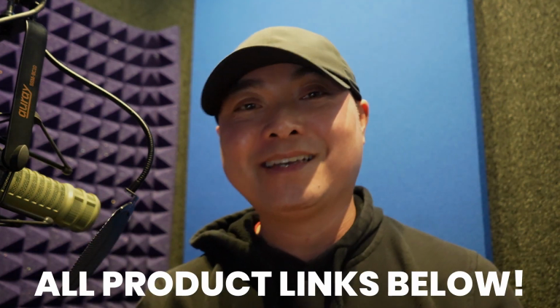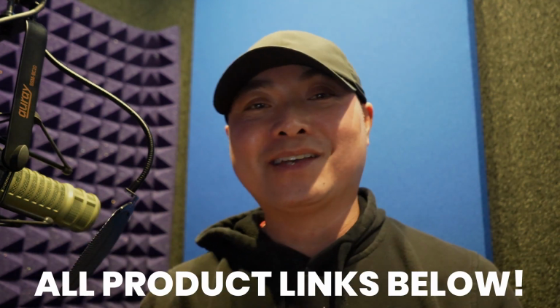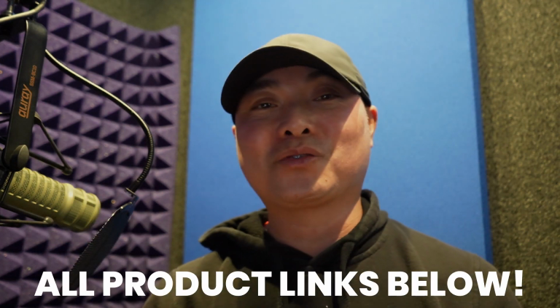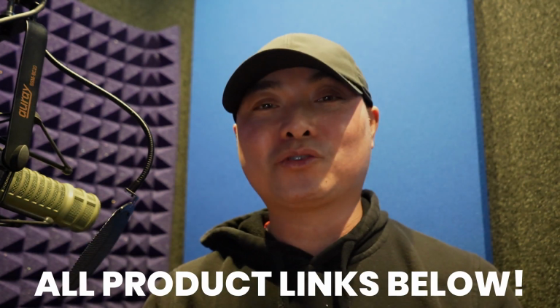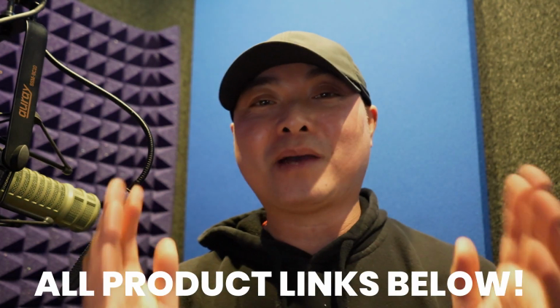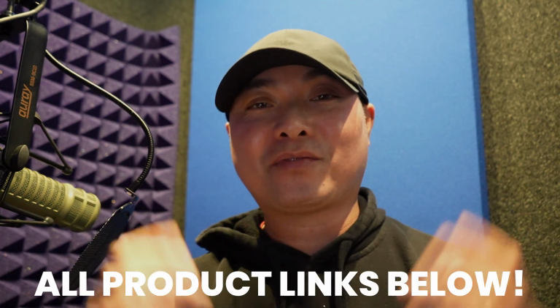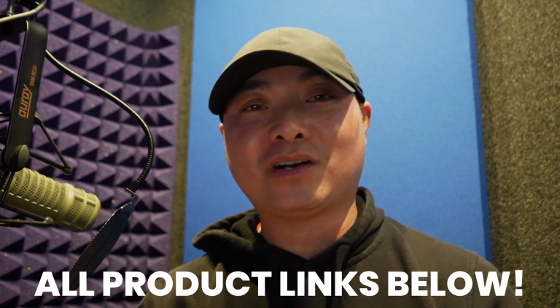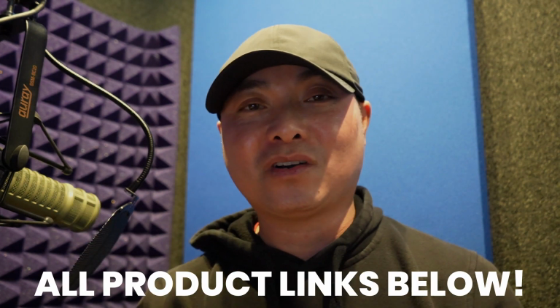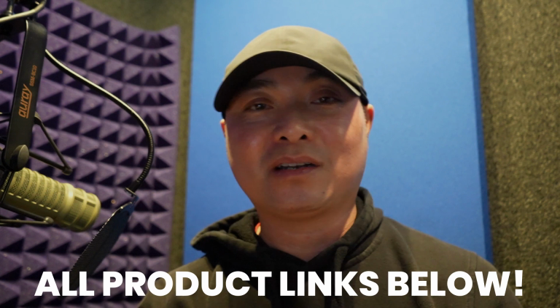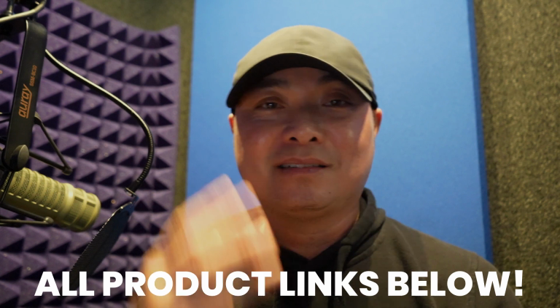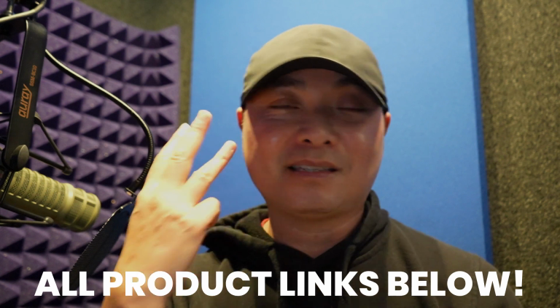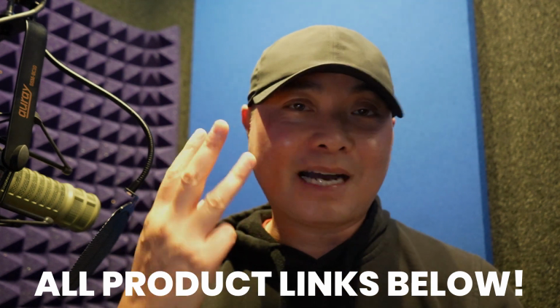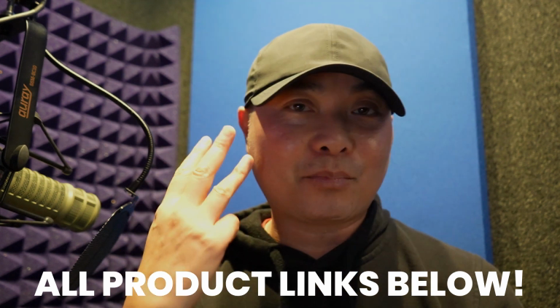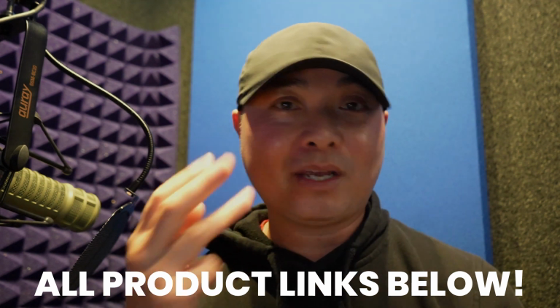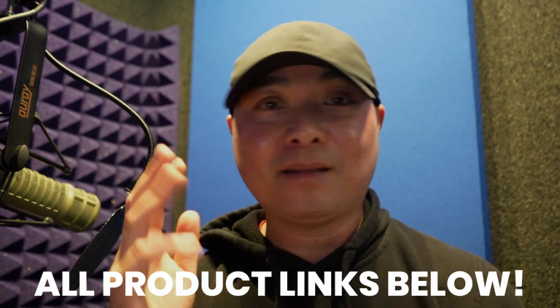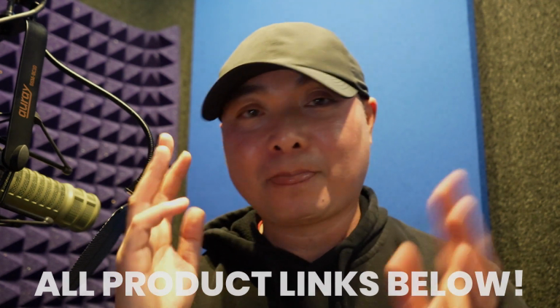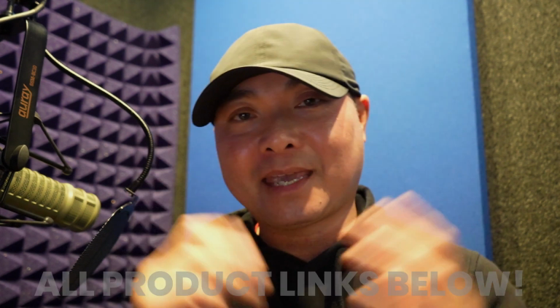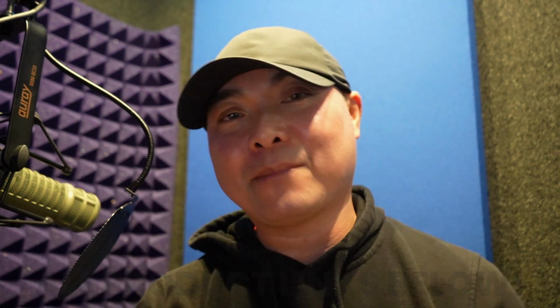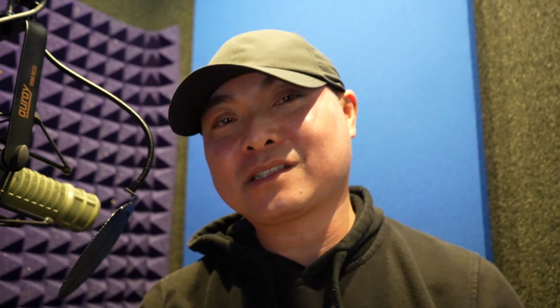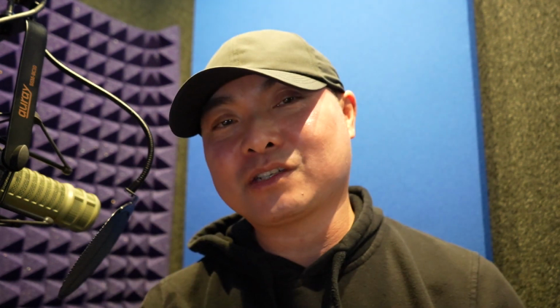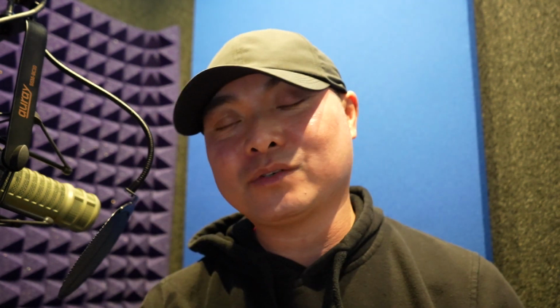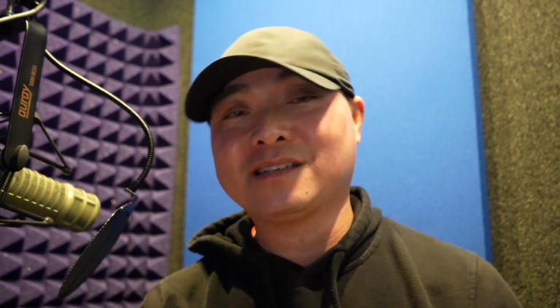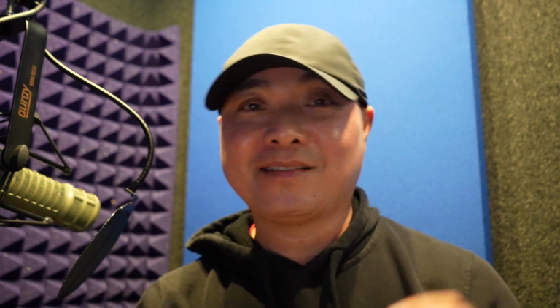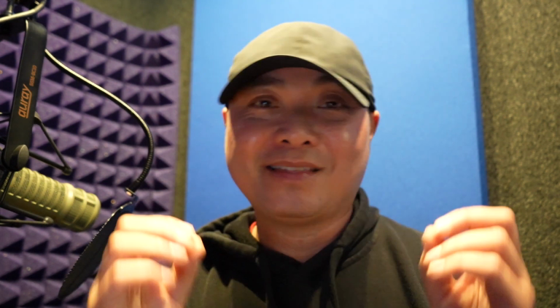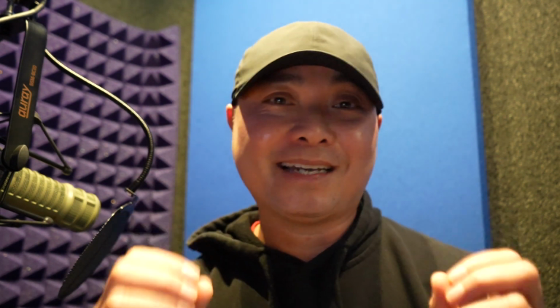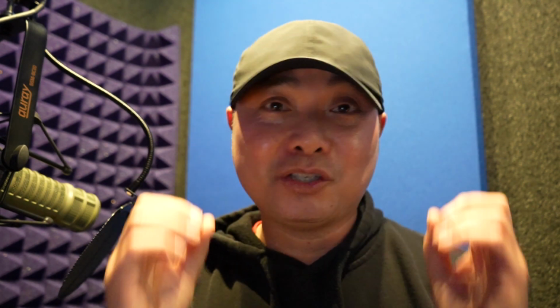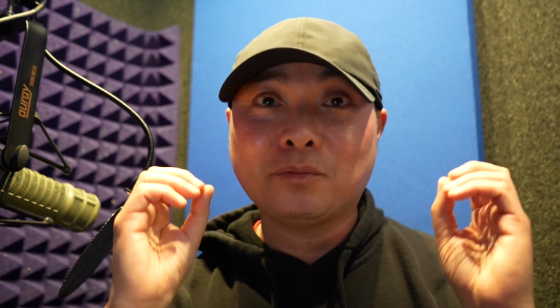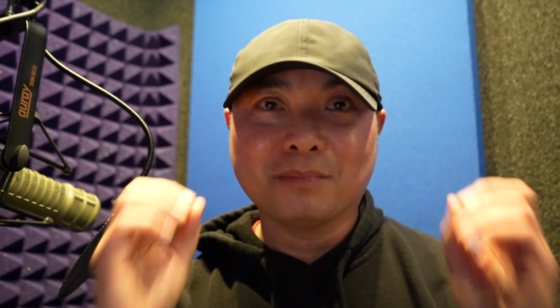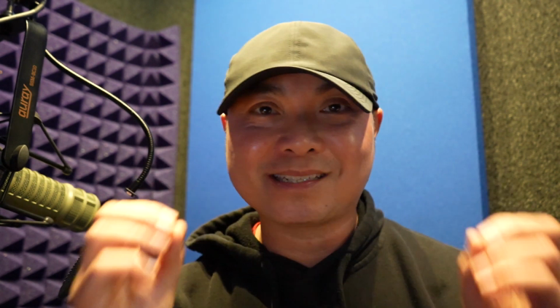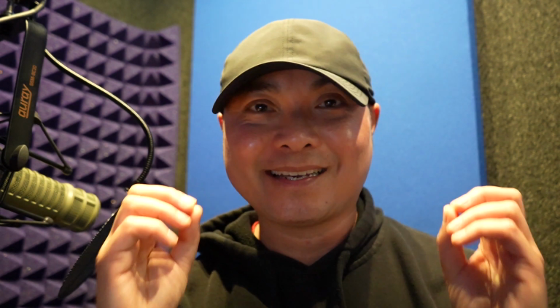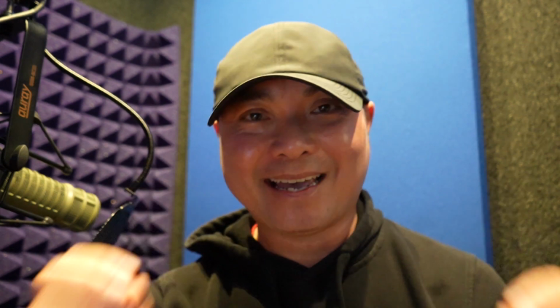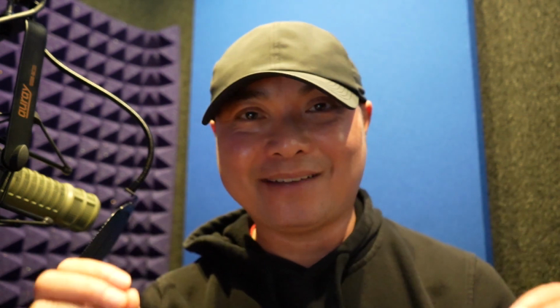And so those are my thoughts on the top three camera accessories that you must have.